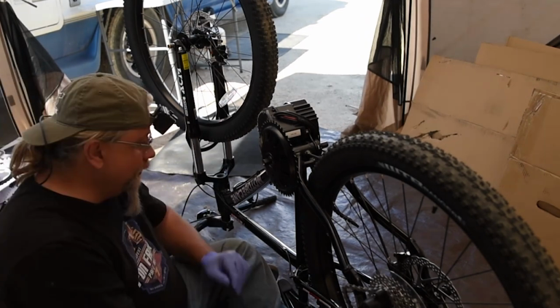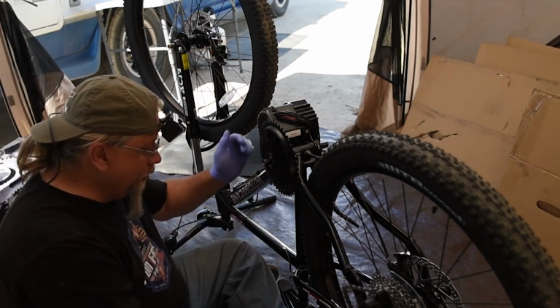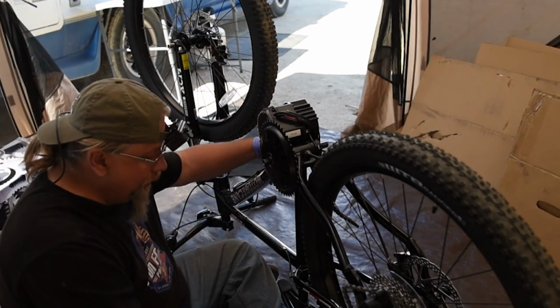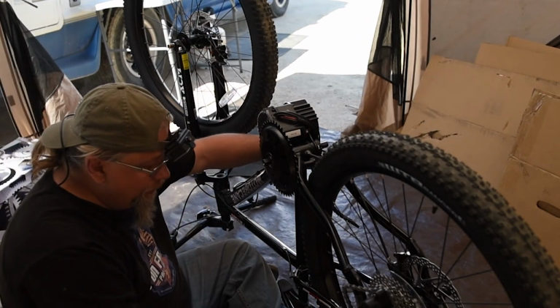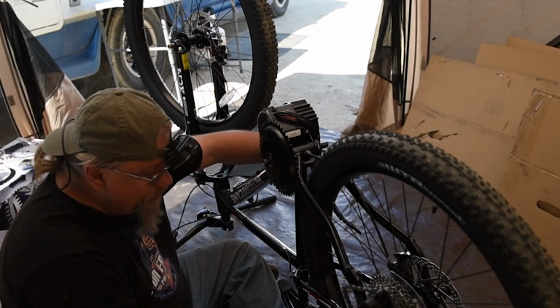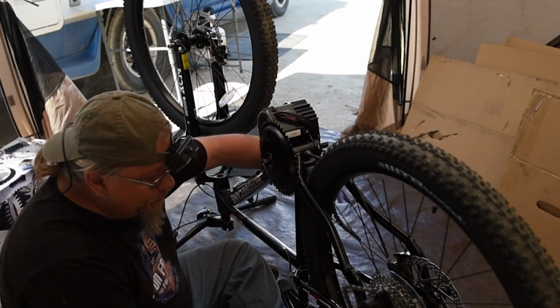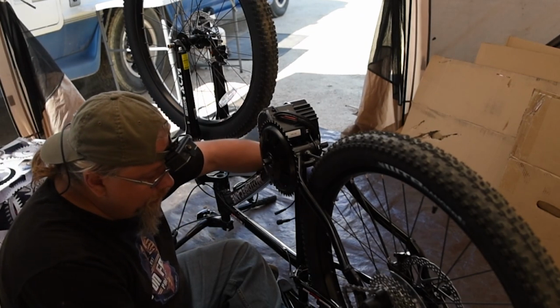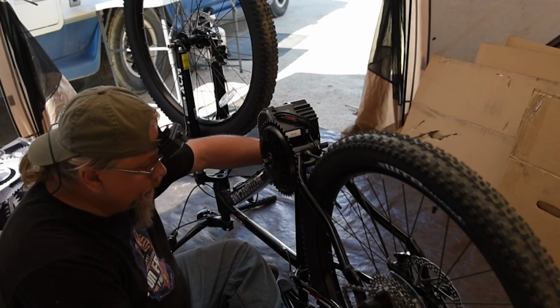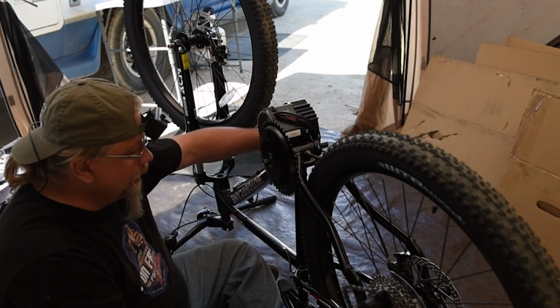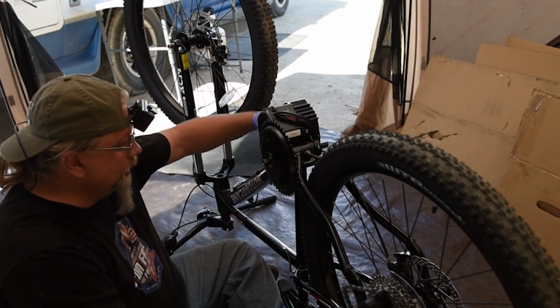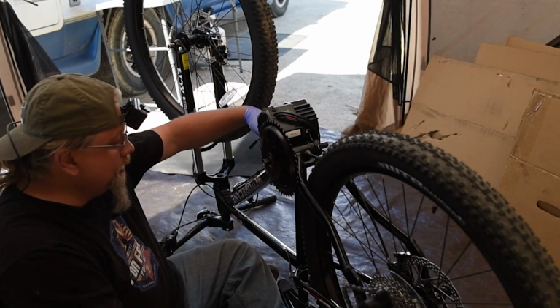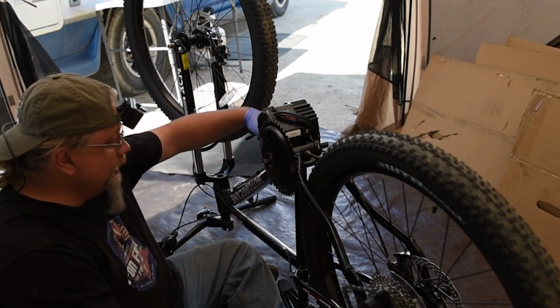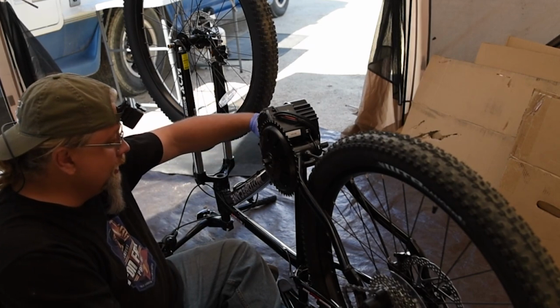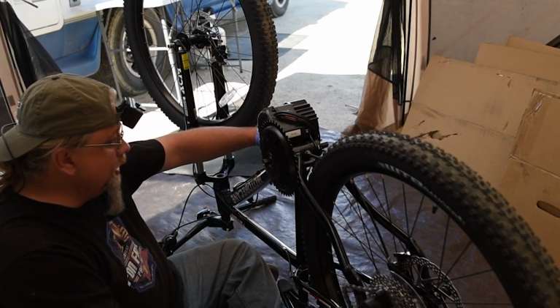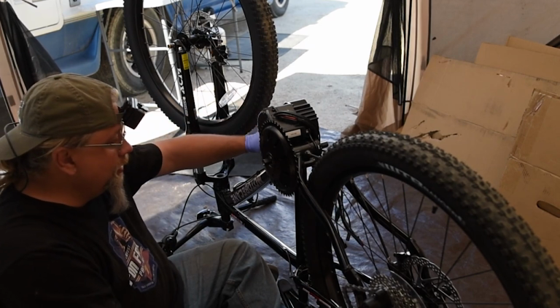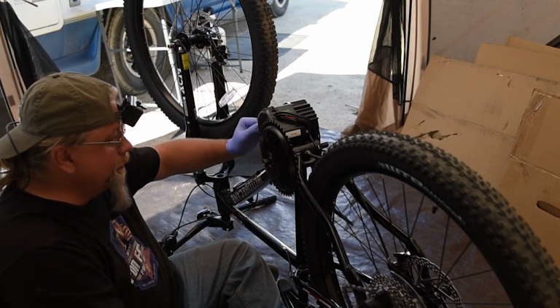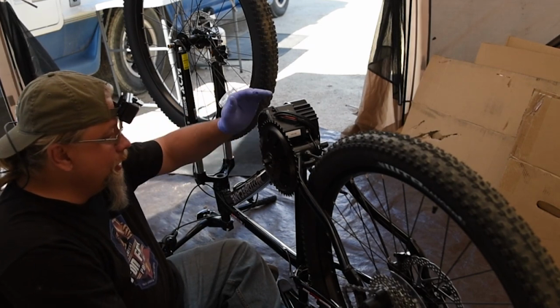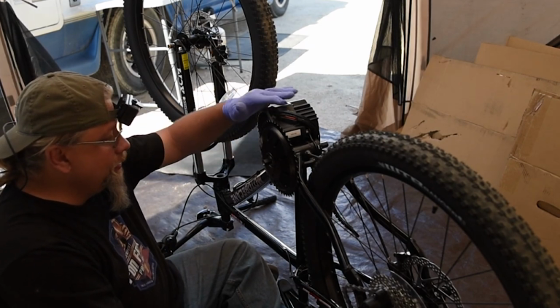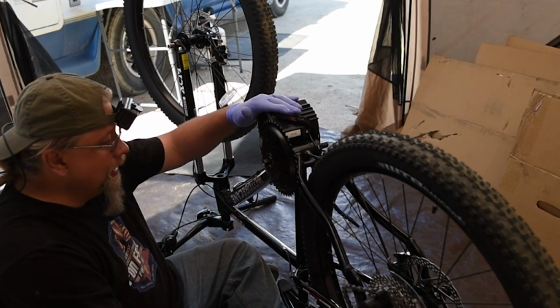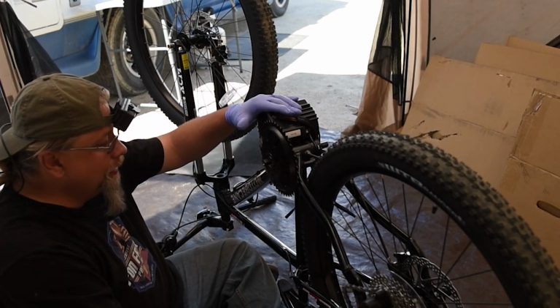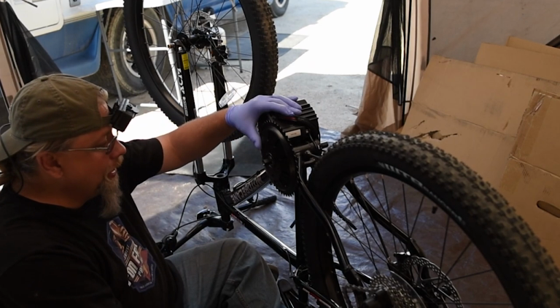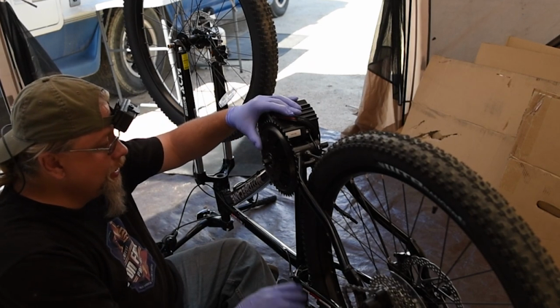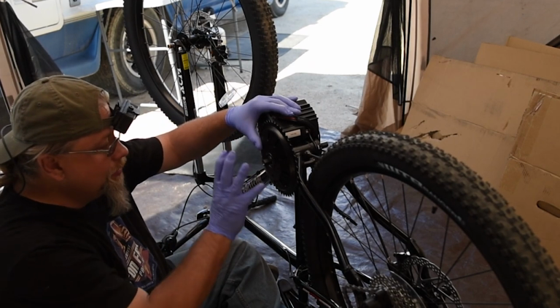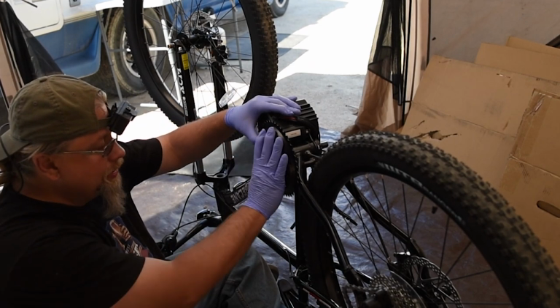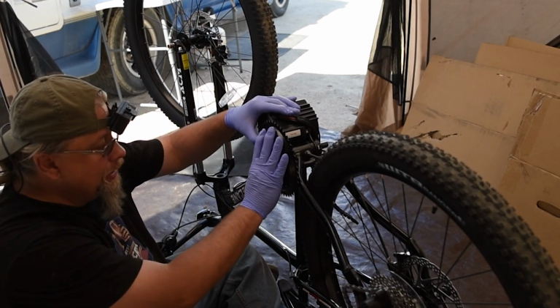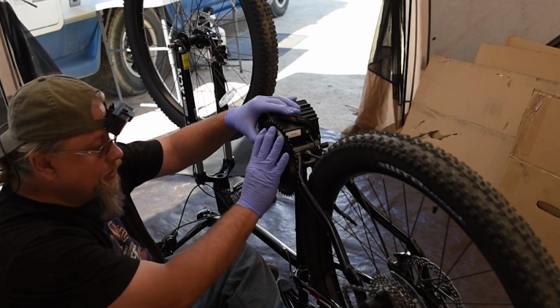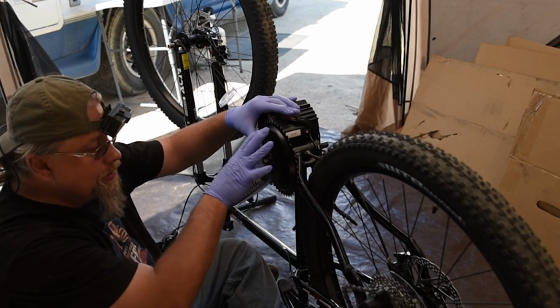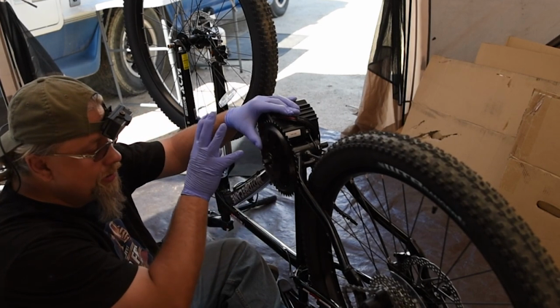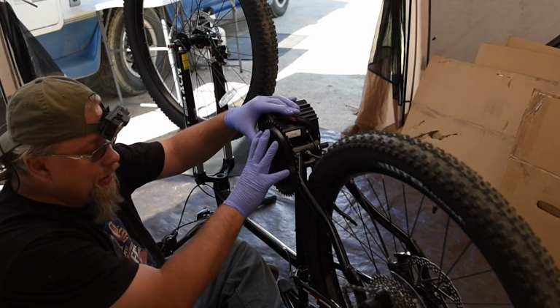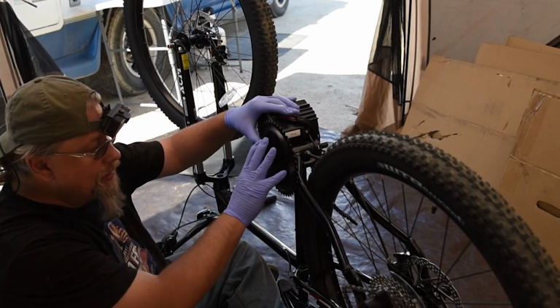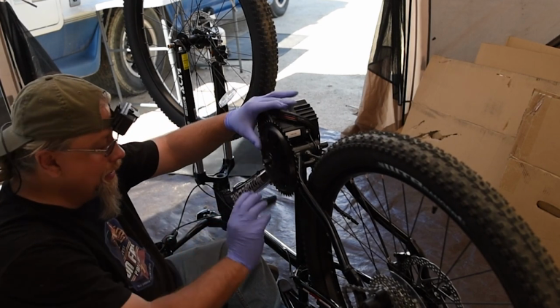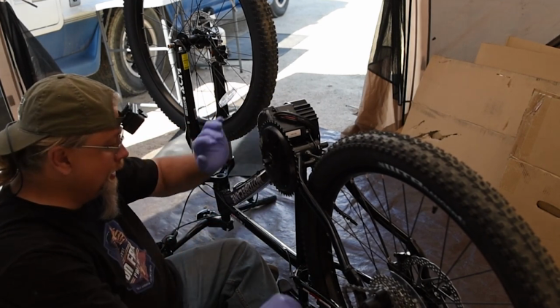Without further ado, let's go ahead and continue on the build. I'm going to put the pedals and the chainring on.